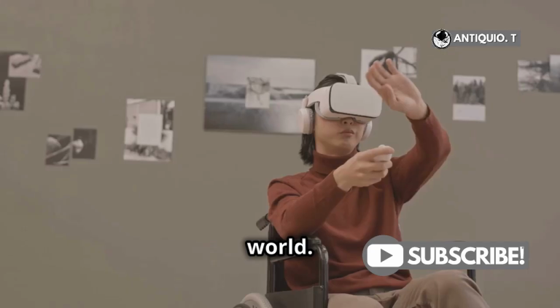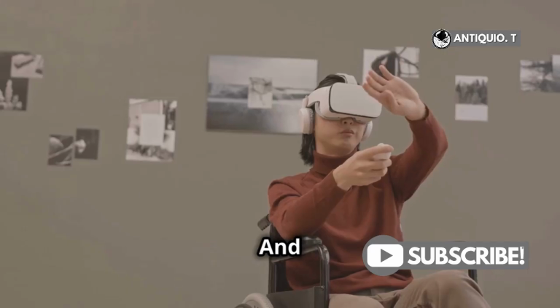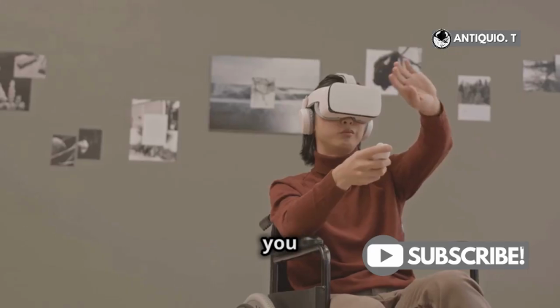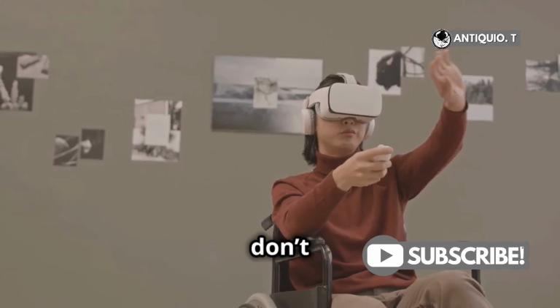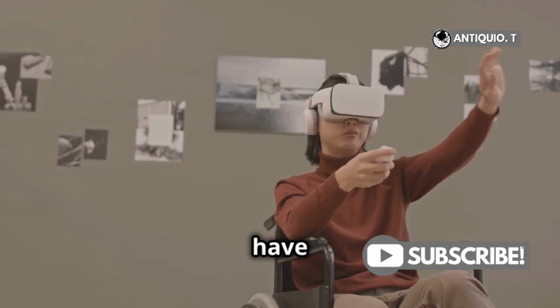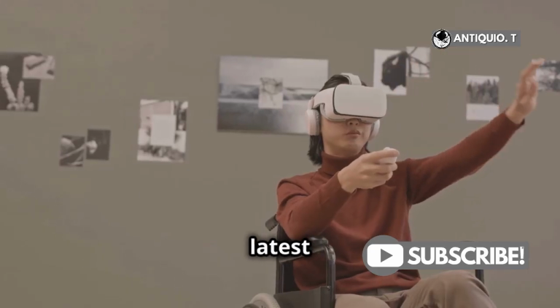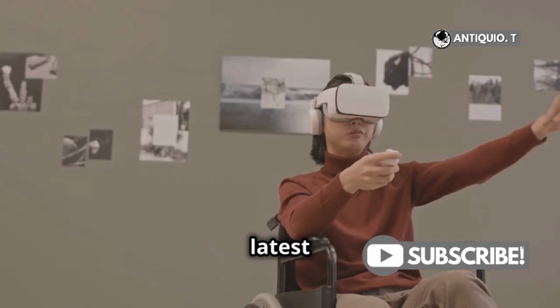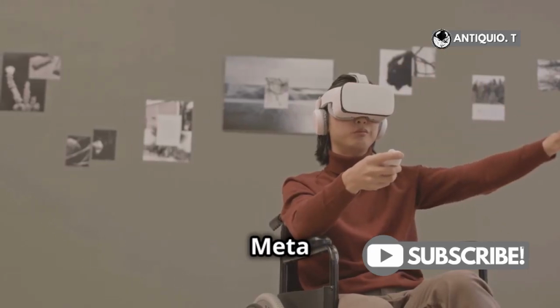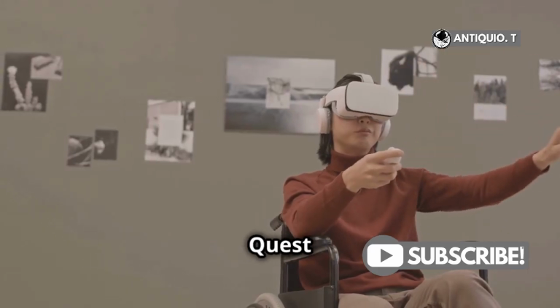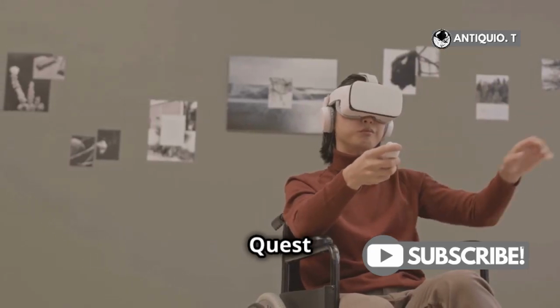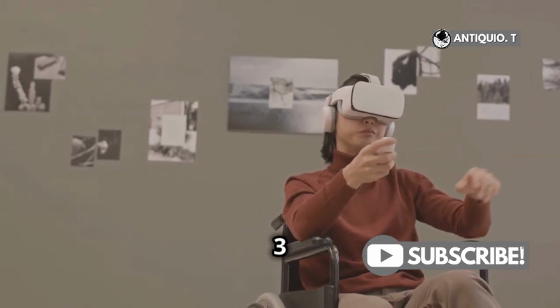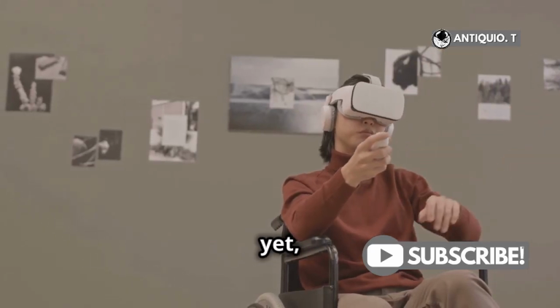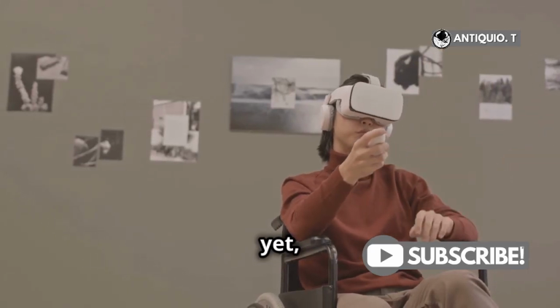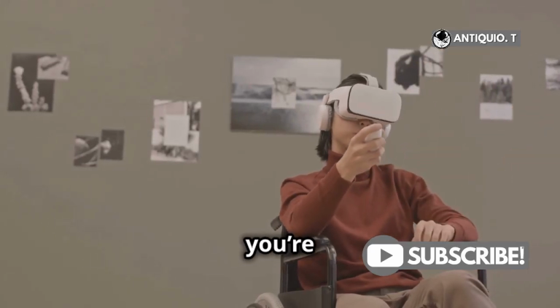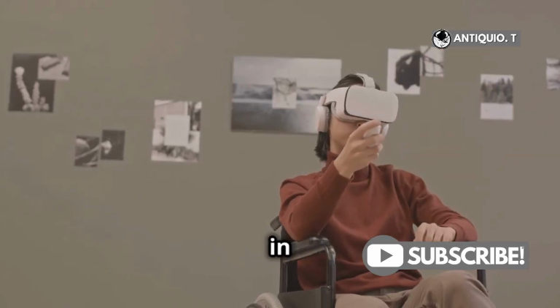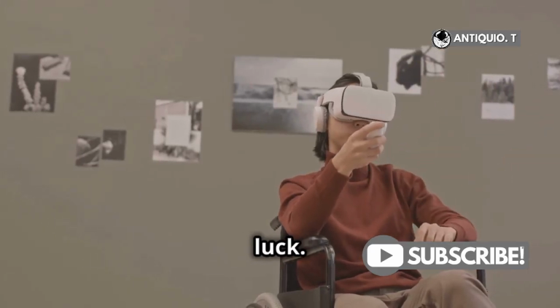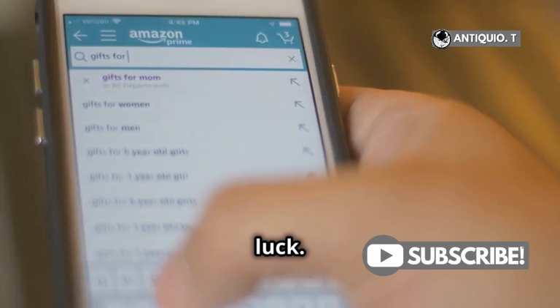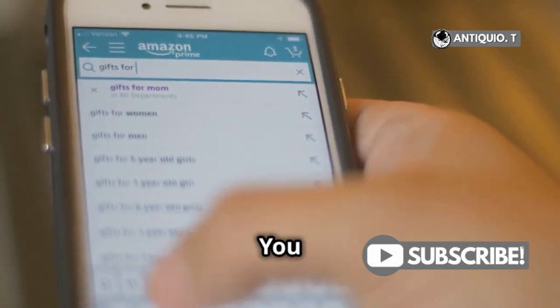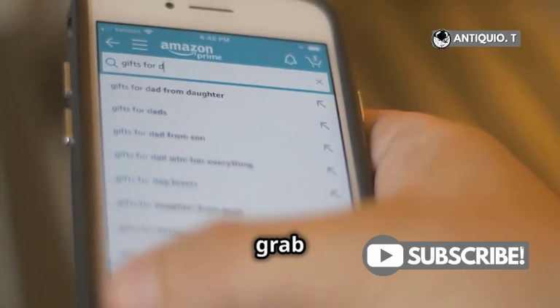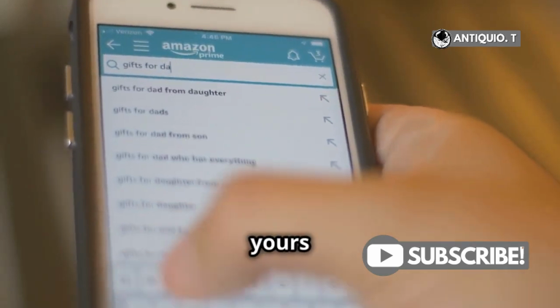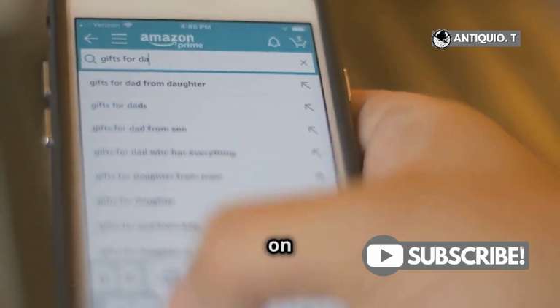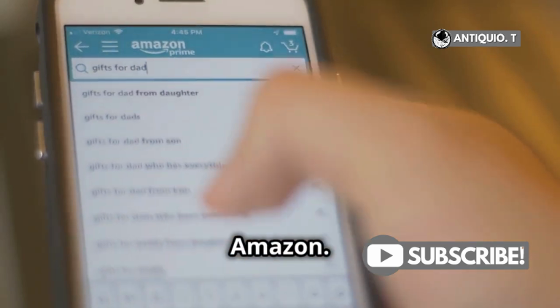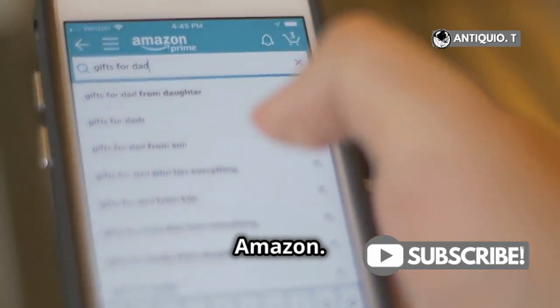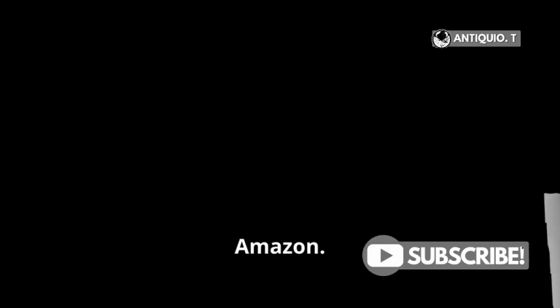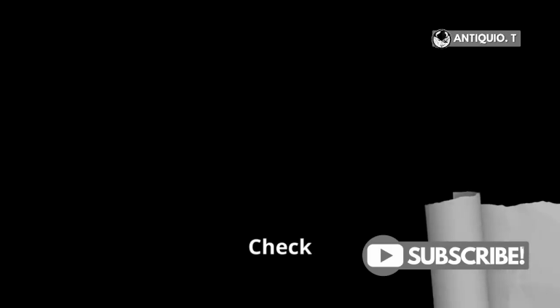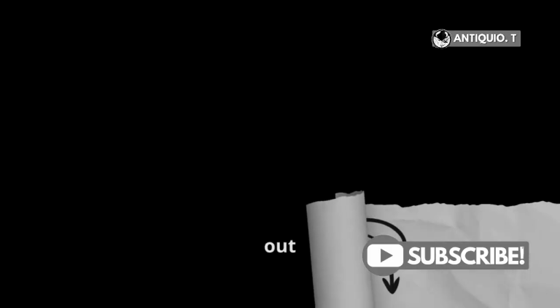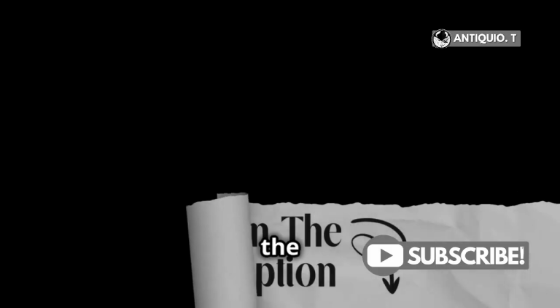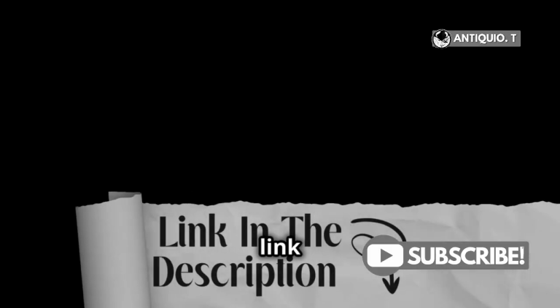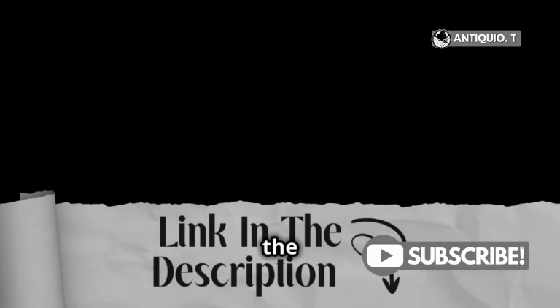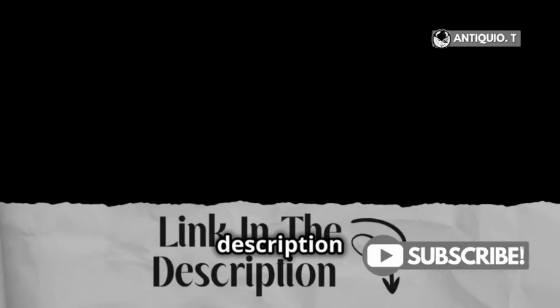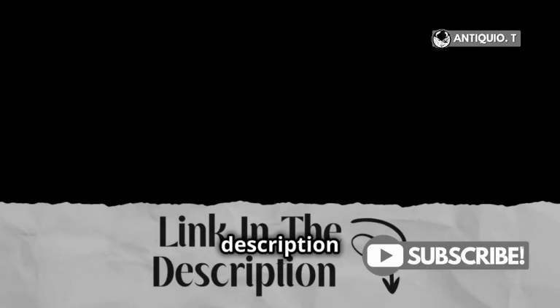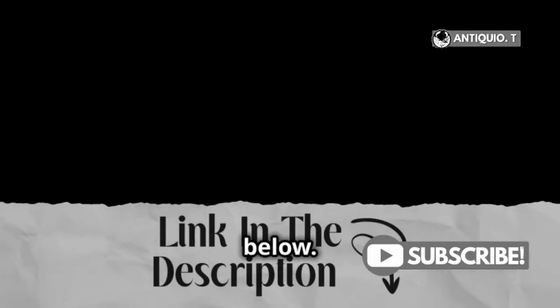And if you don't have the latest MetaQuest 3 yet, you're in luck. You can grab yours on Amazon — check out the link in the description below.